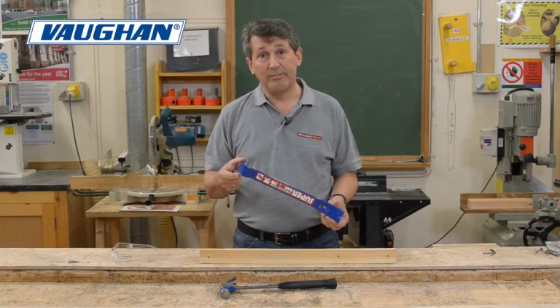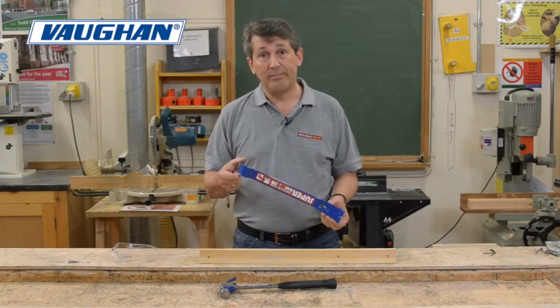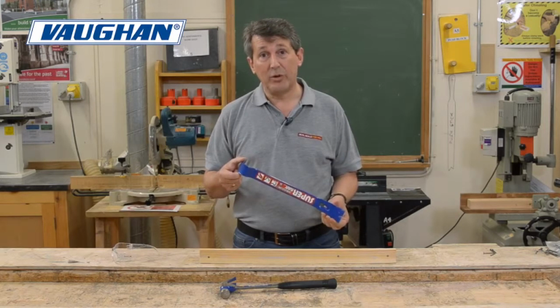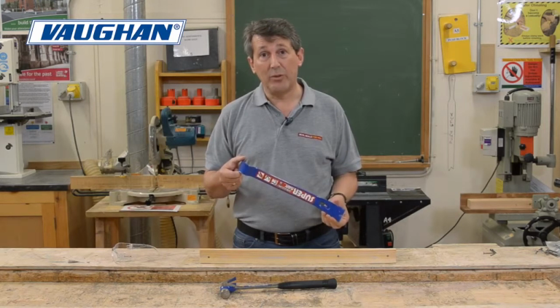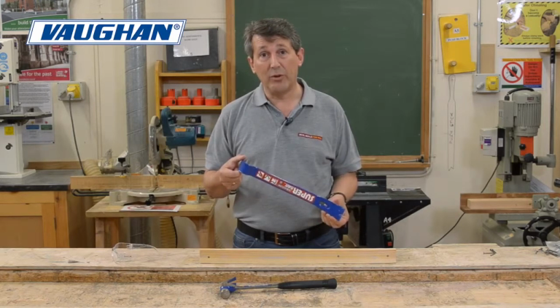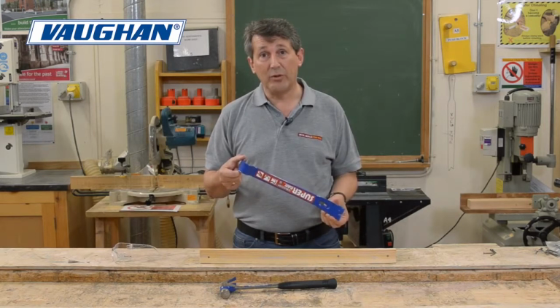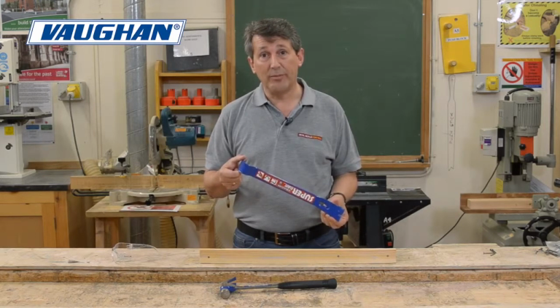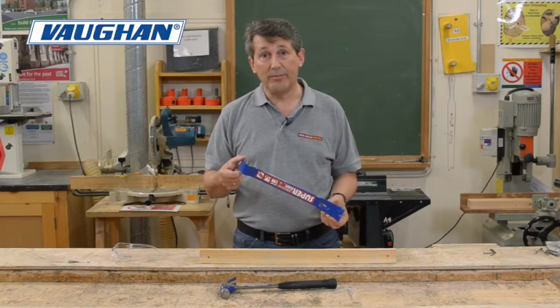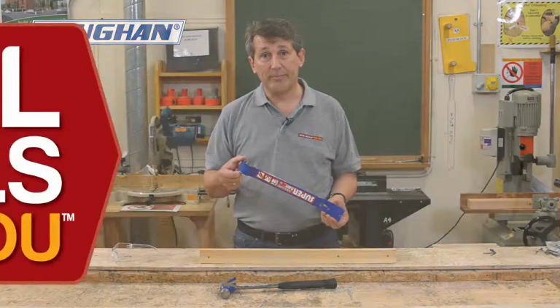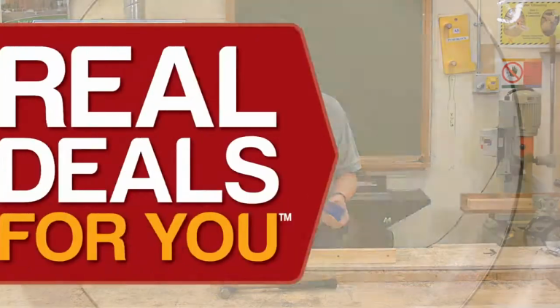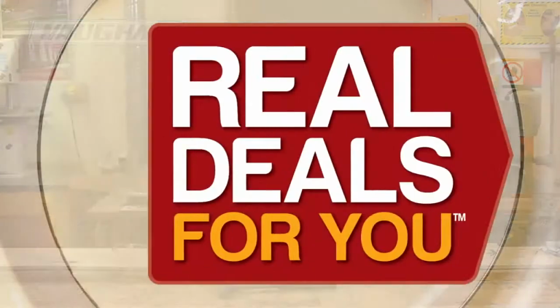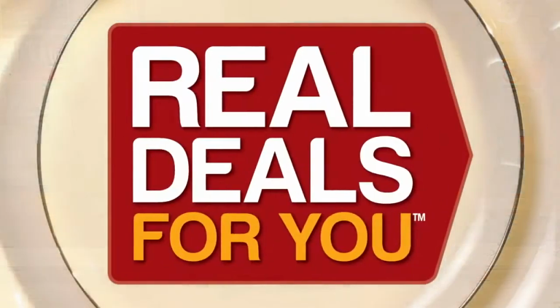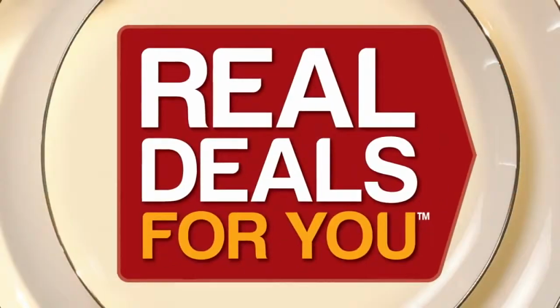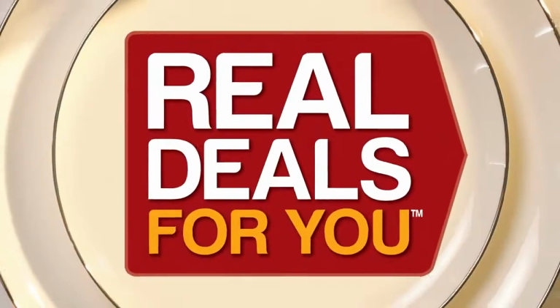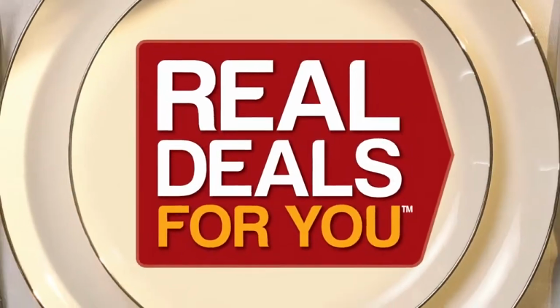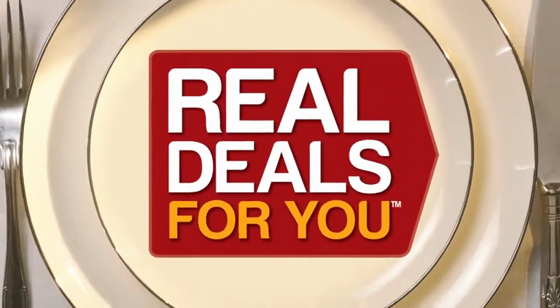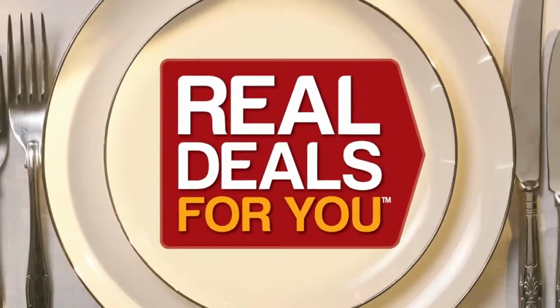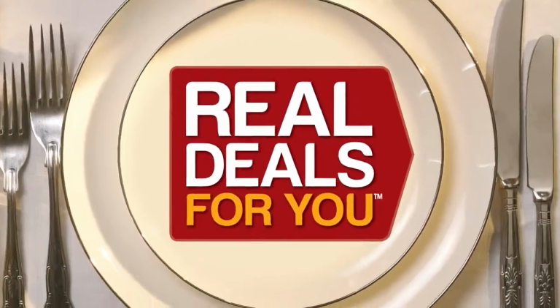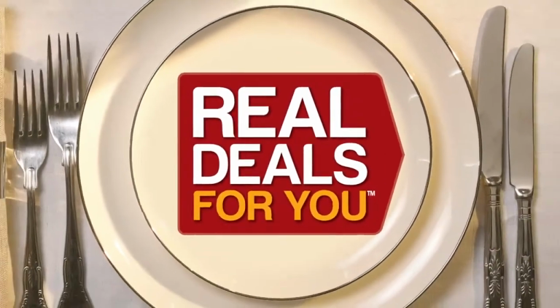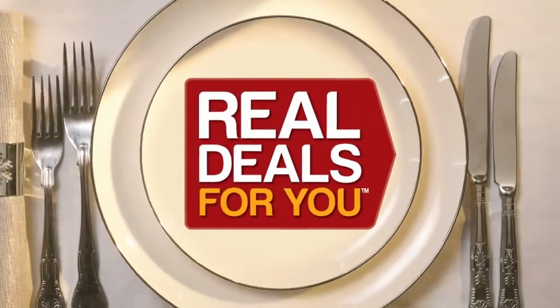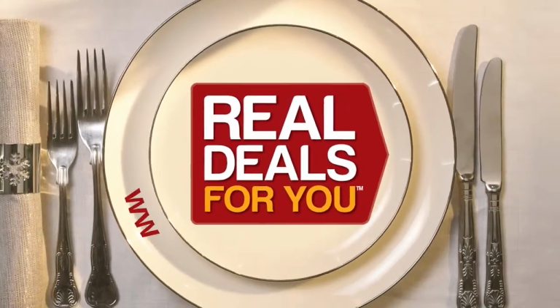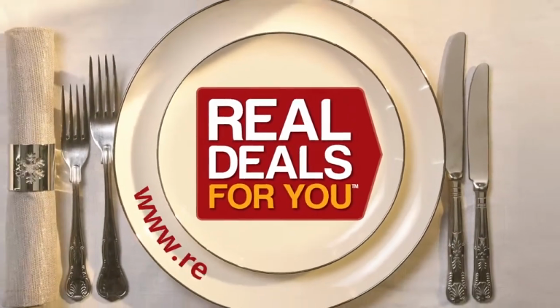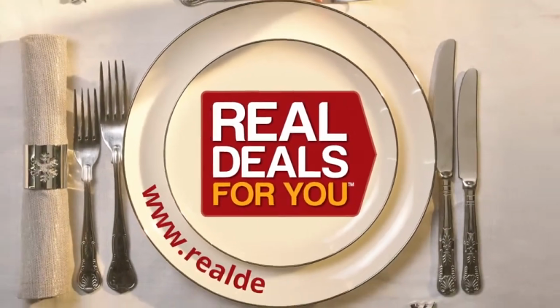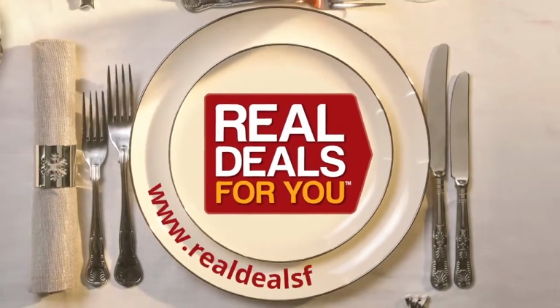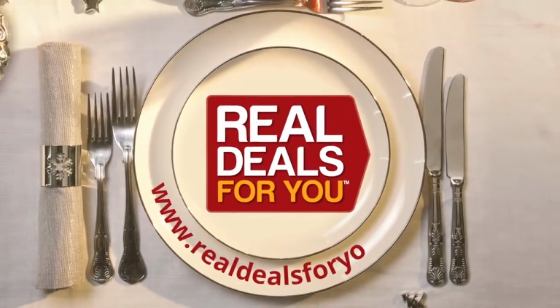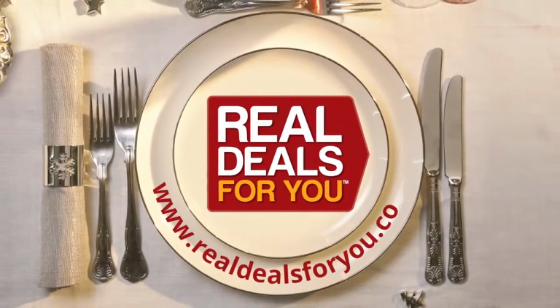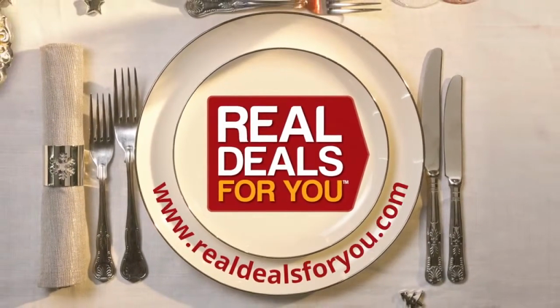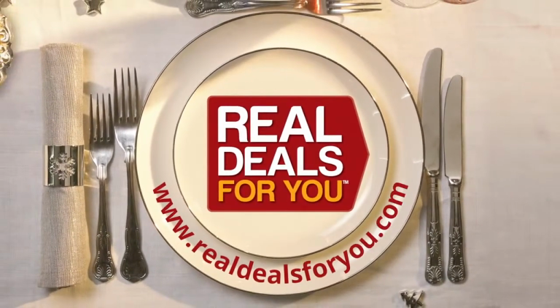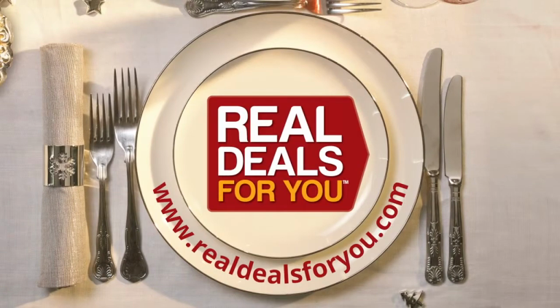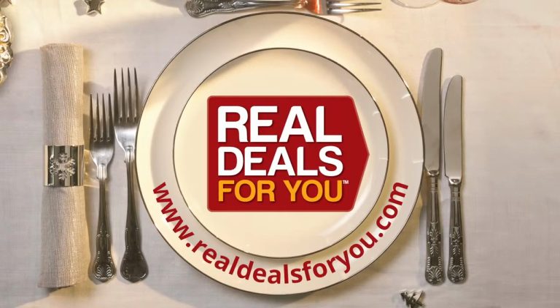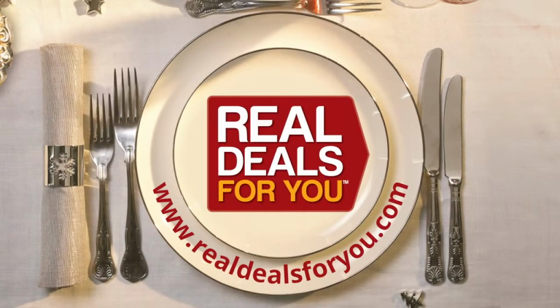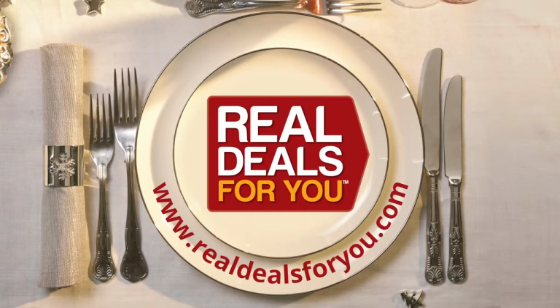Great products. For more information, visit realdealsforyou.com.